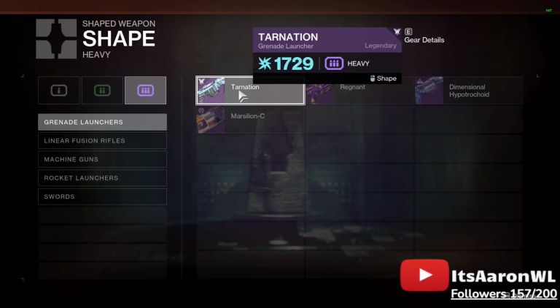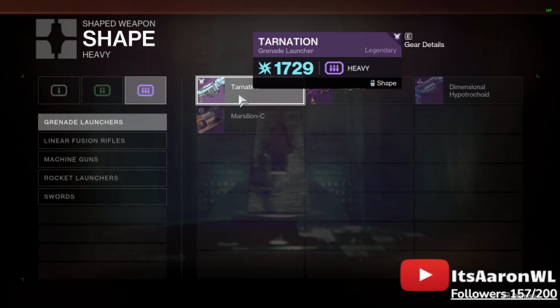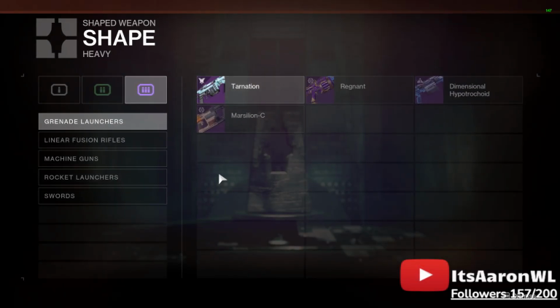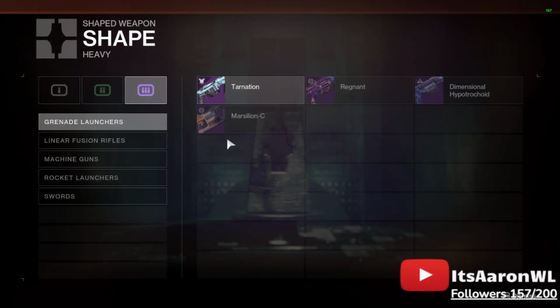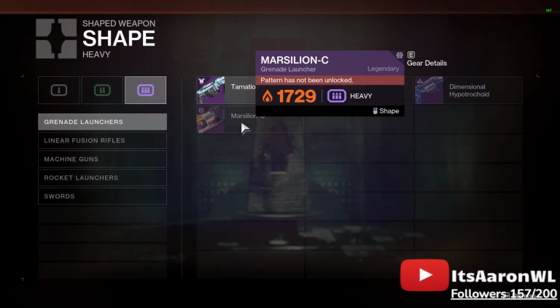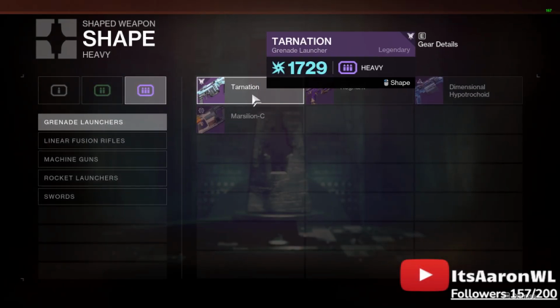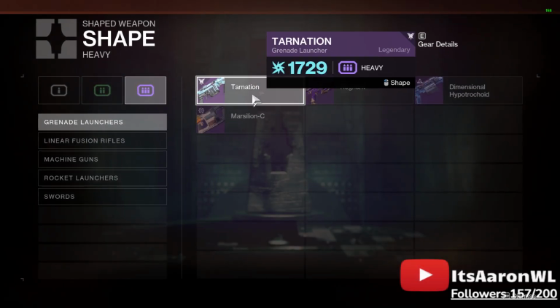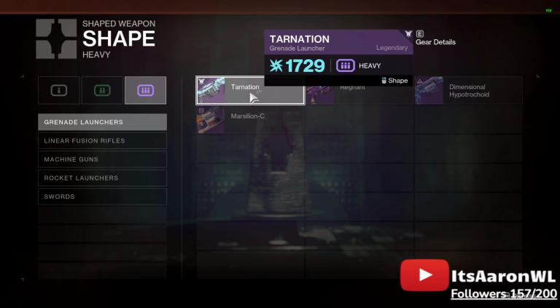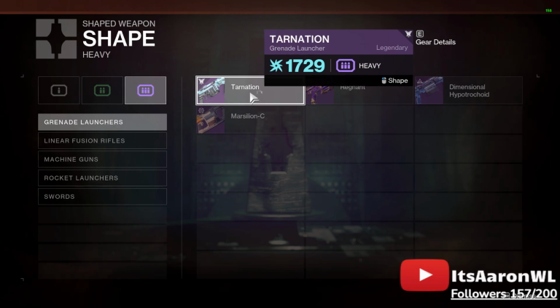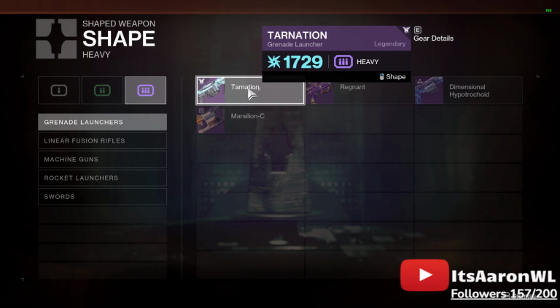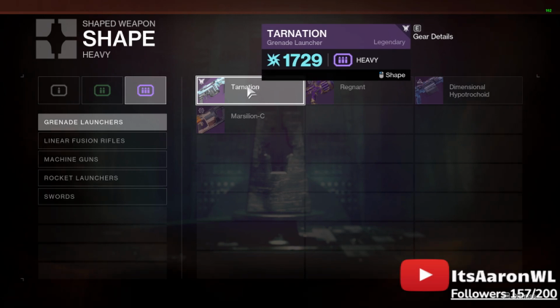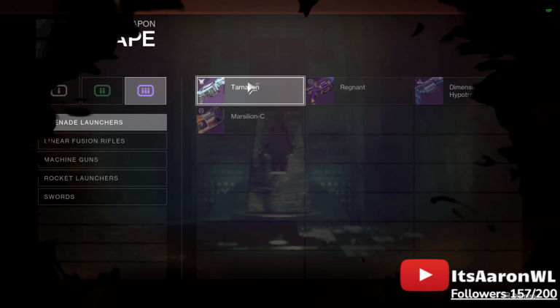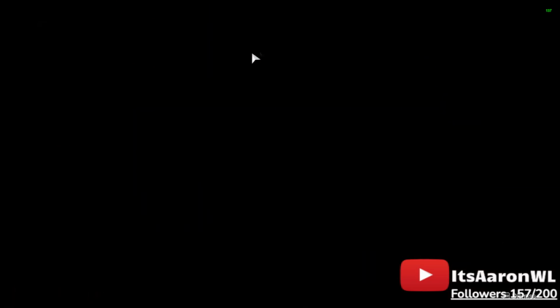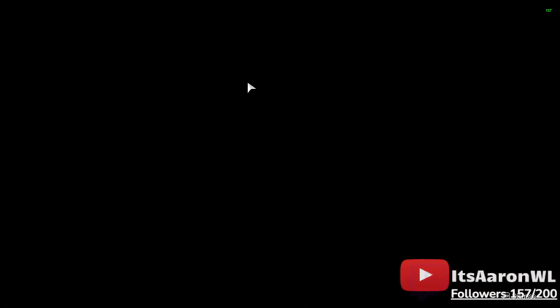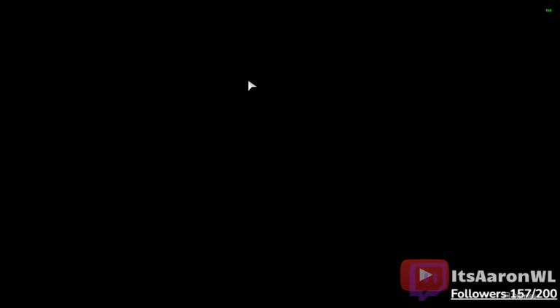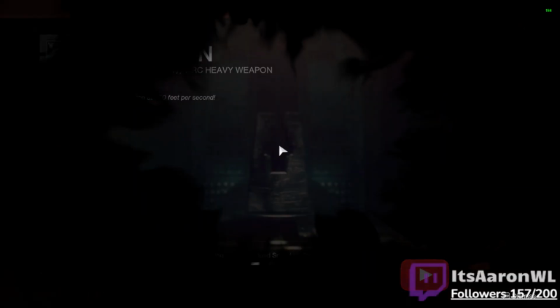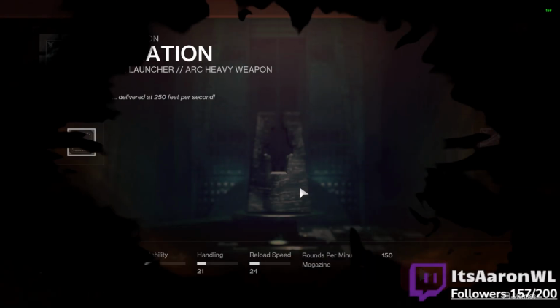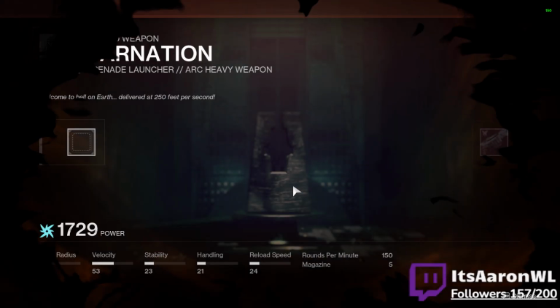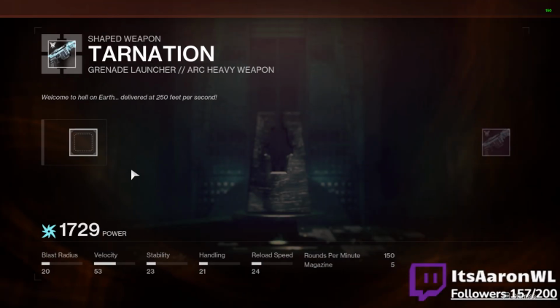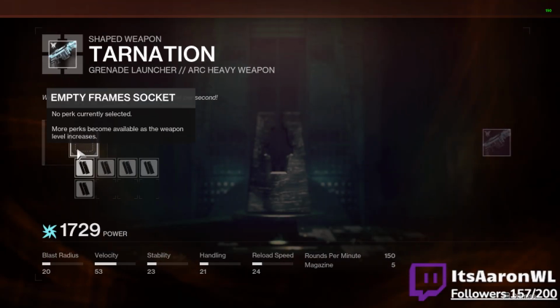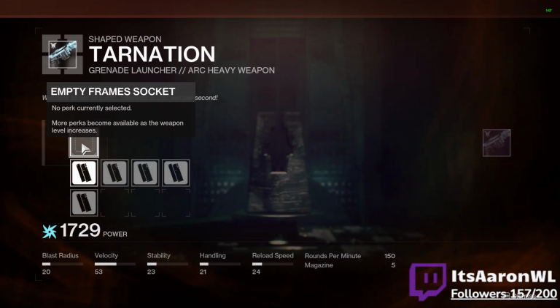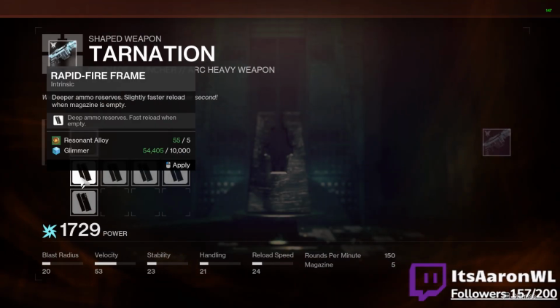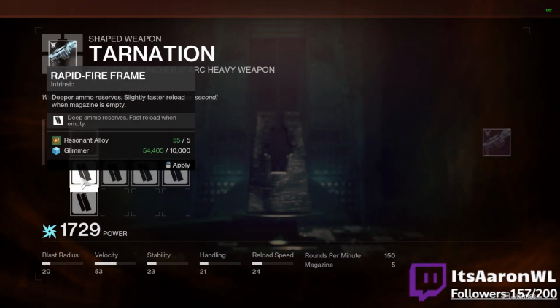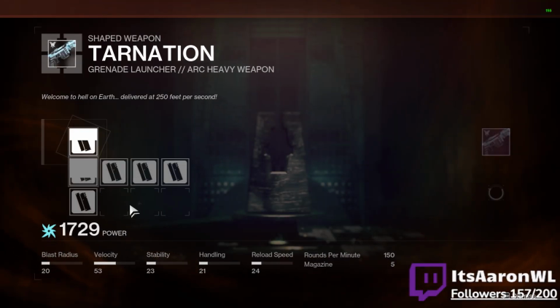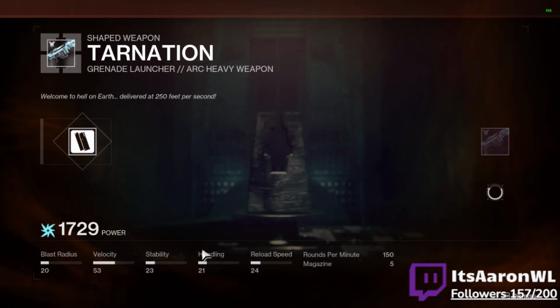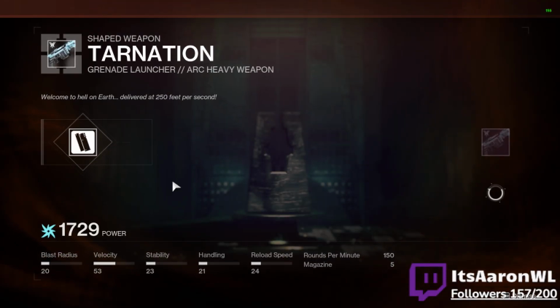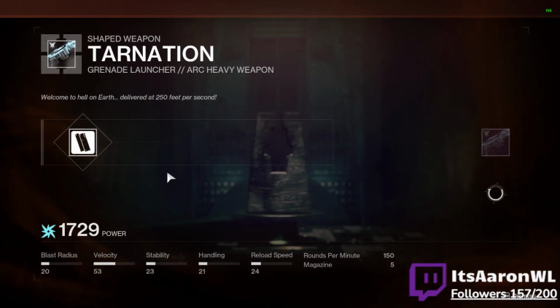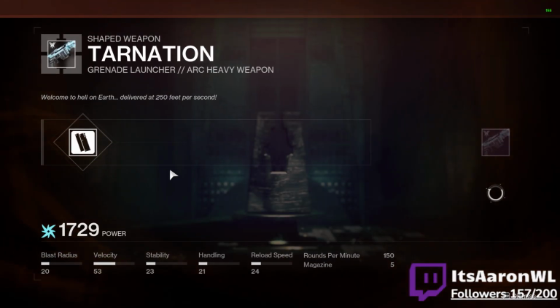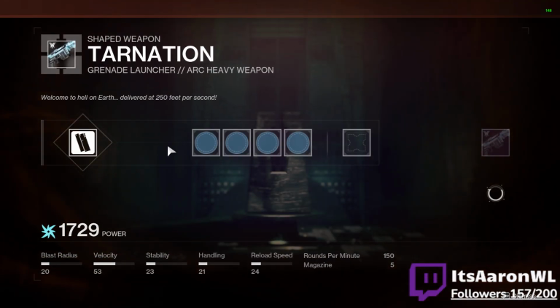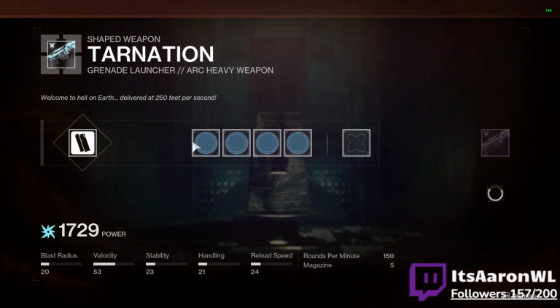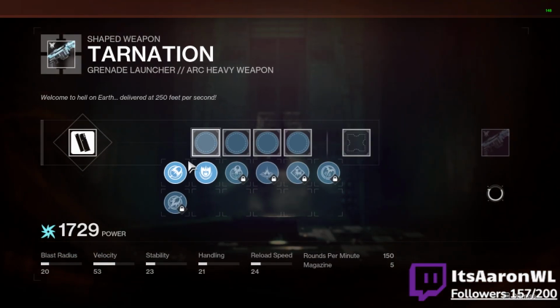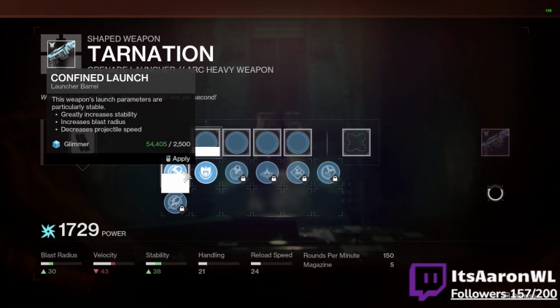We go over to the Enclave and we craft it. Now it's 1729, which is higher than the most powerful weapon that I have.